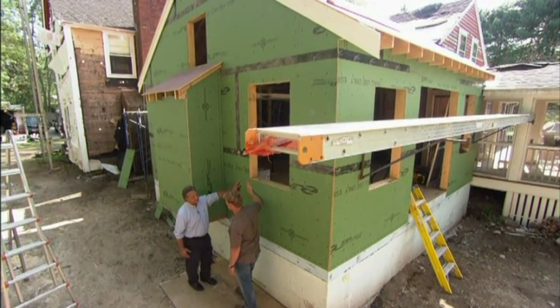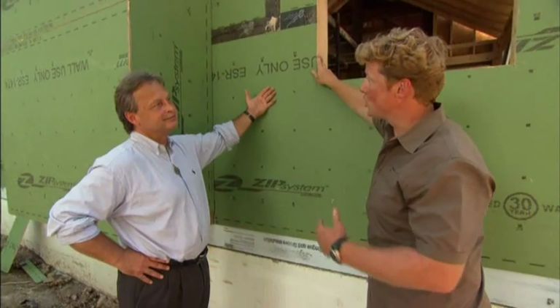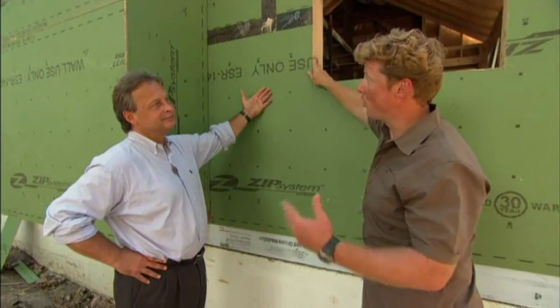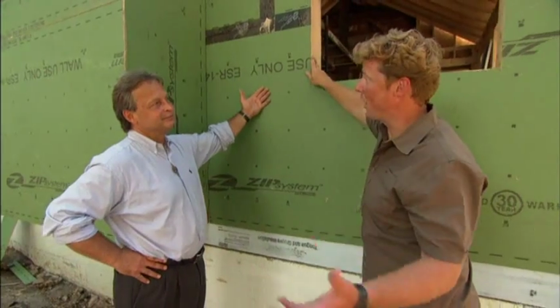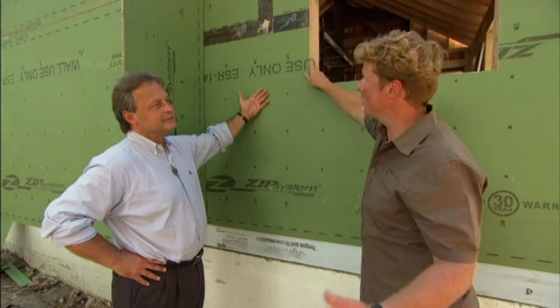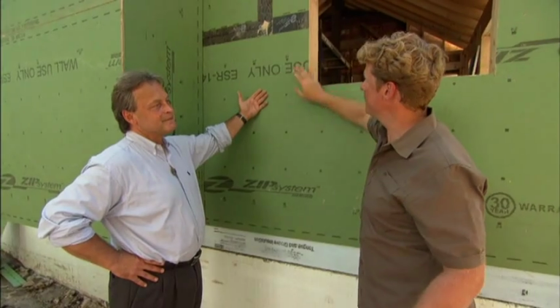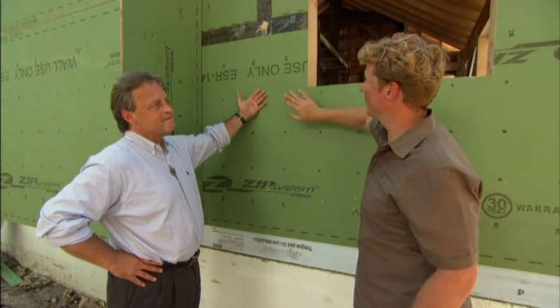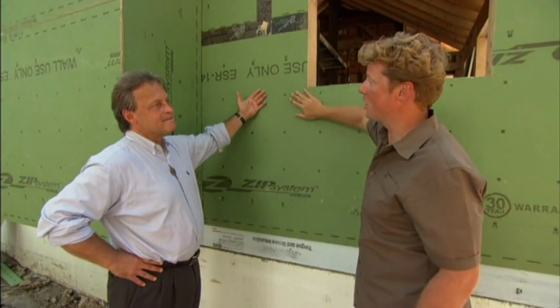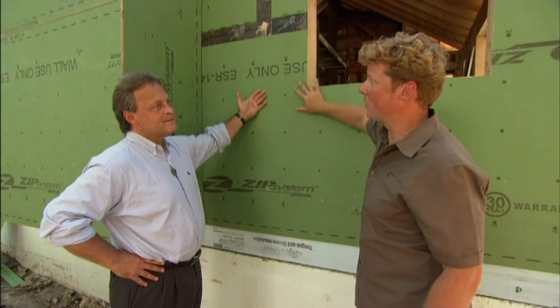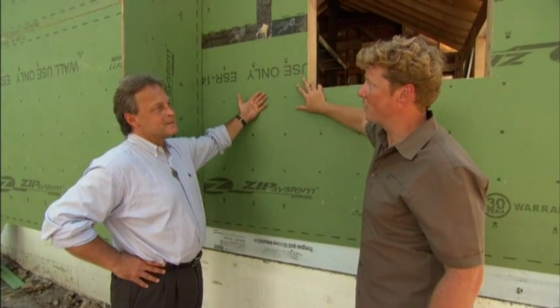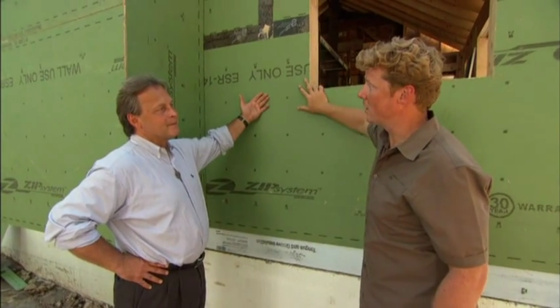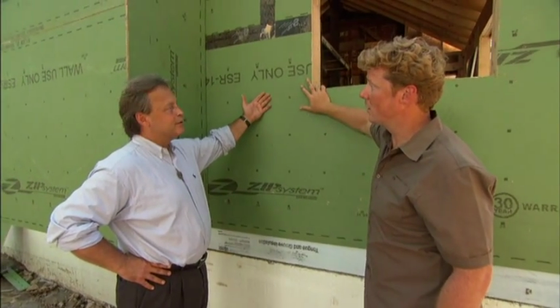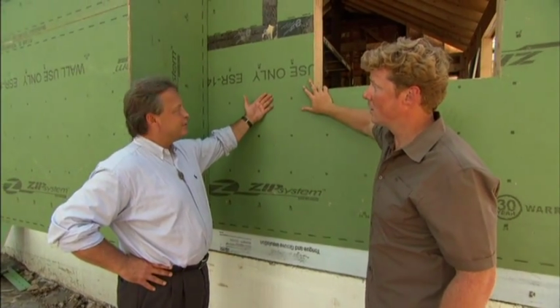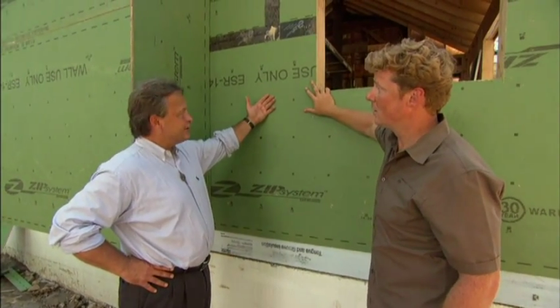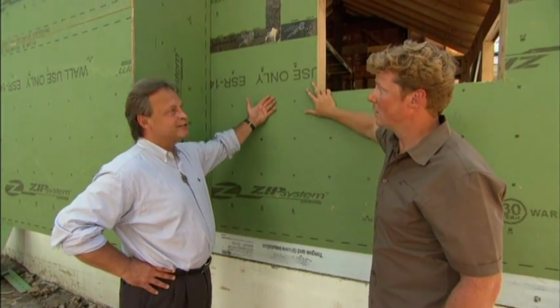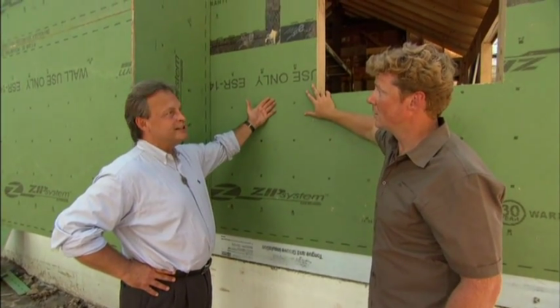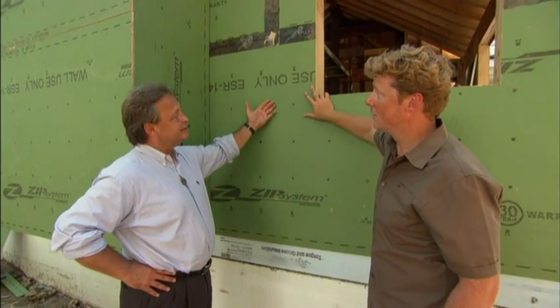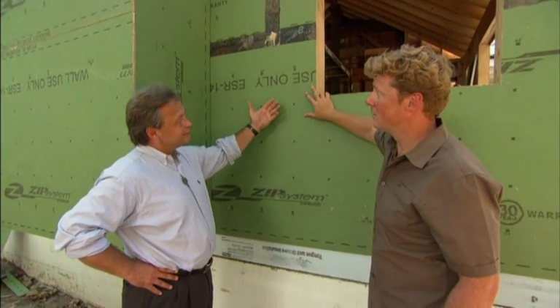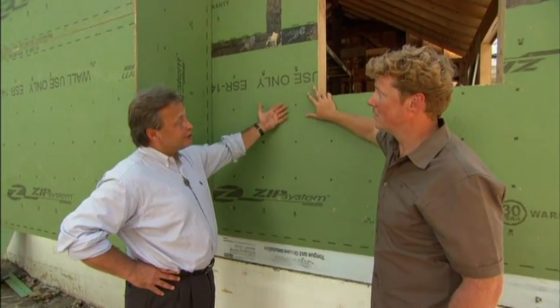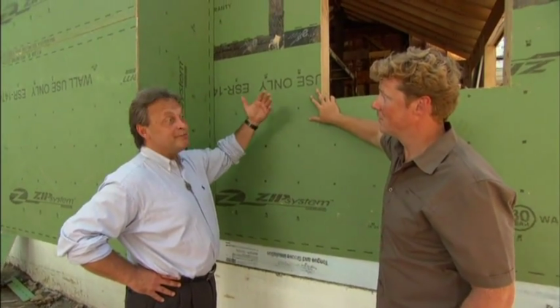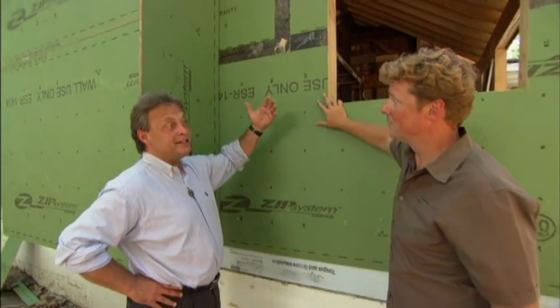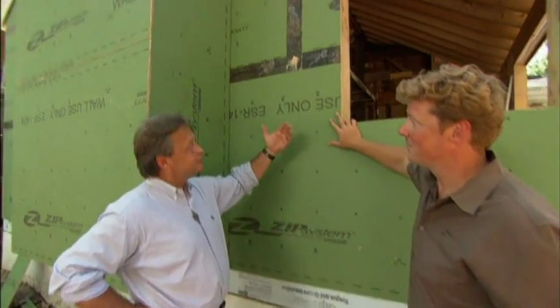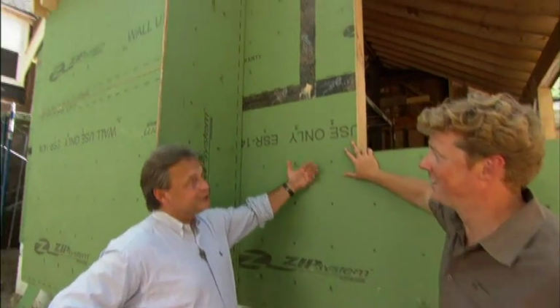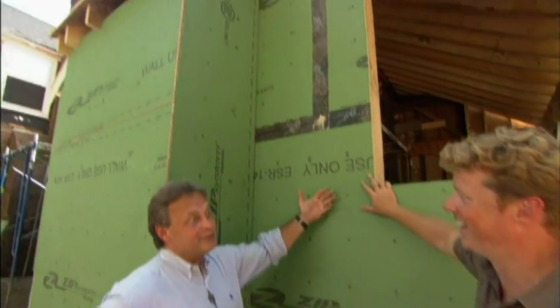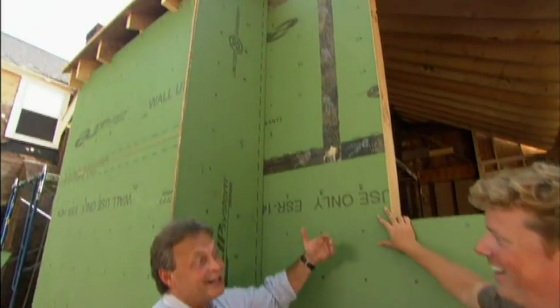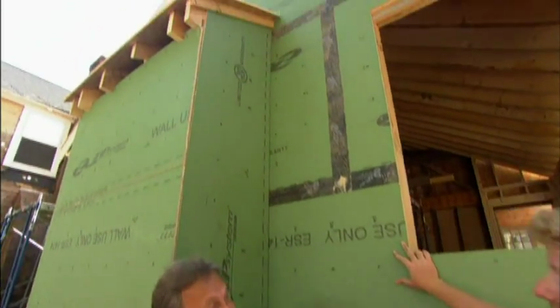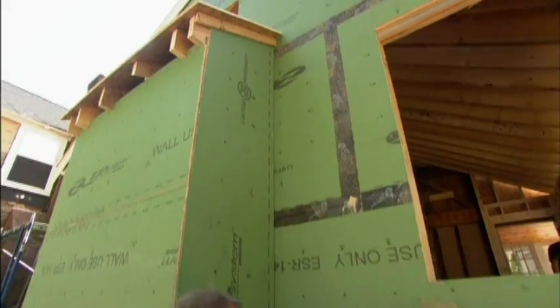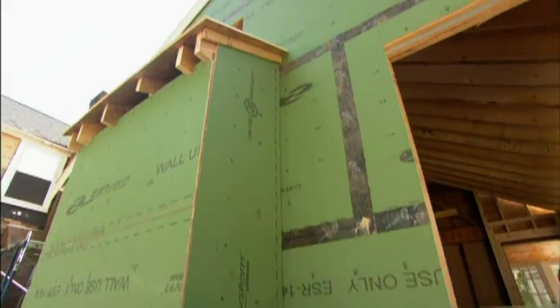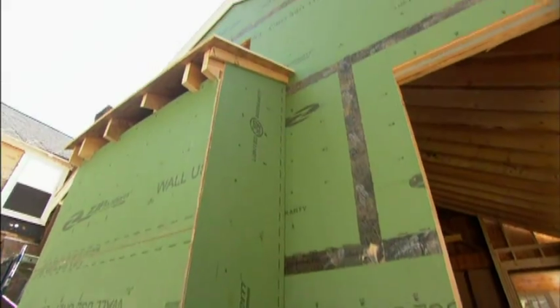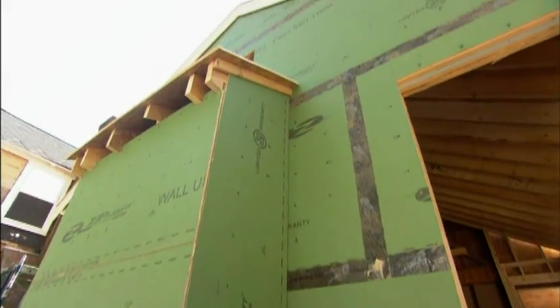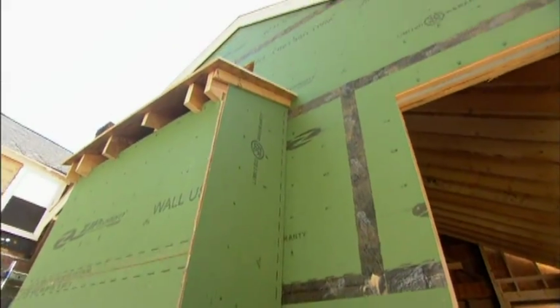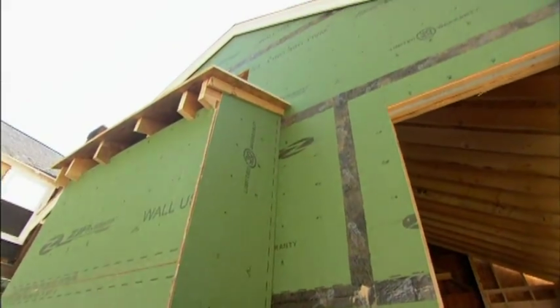Really? So no more house wraps — we're going to start building green. Well, it could be pink, it could be brown. Thank you, Joe. You're welcome.